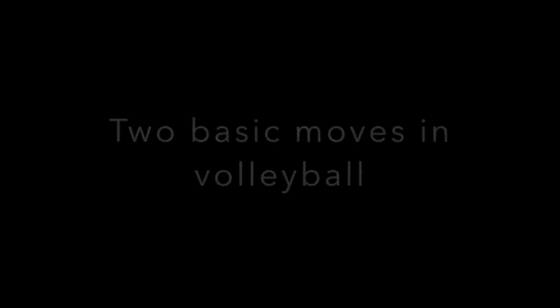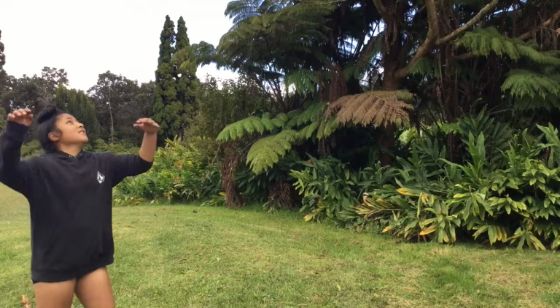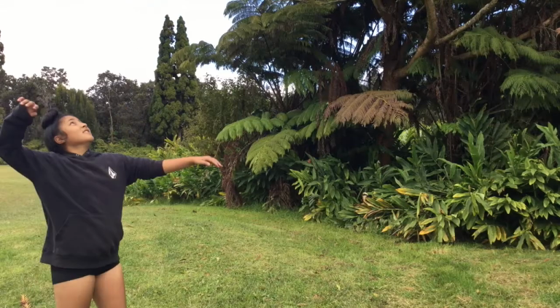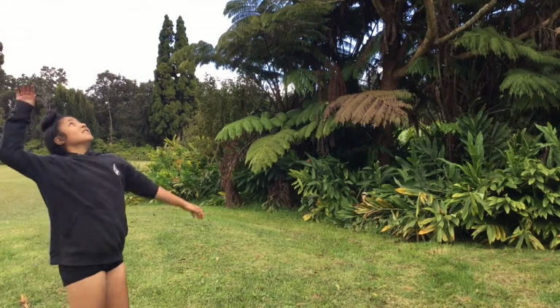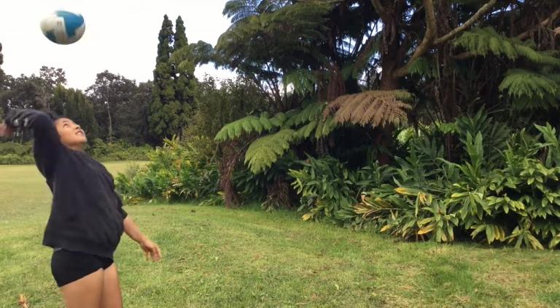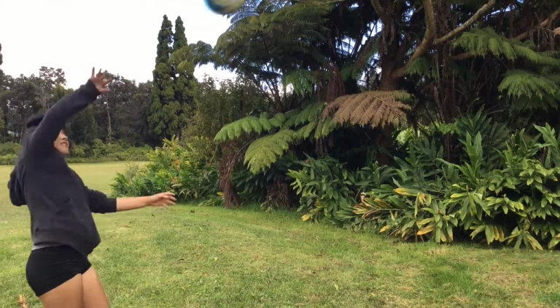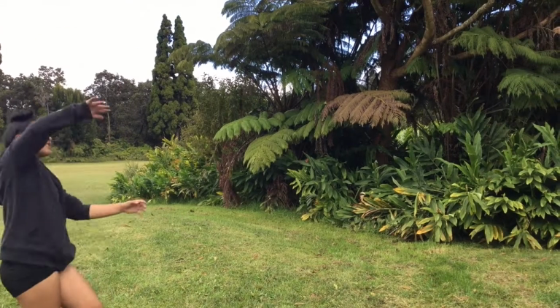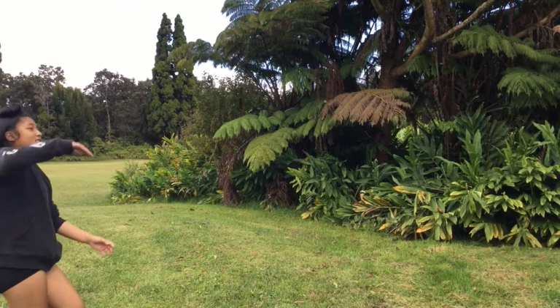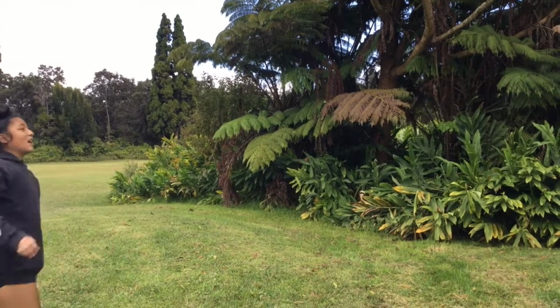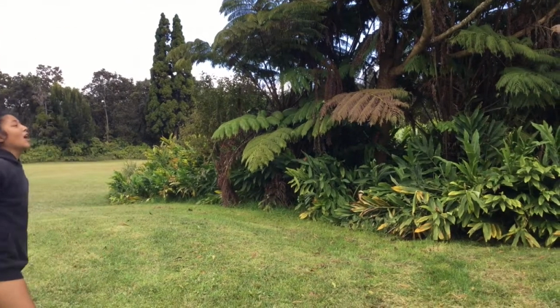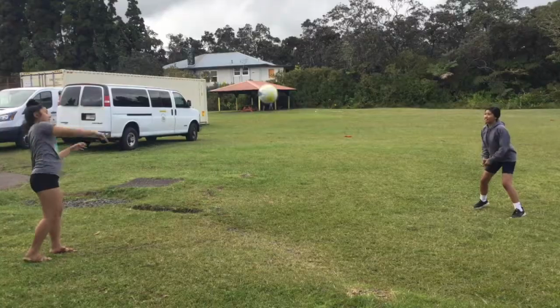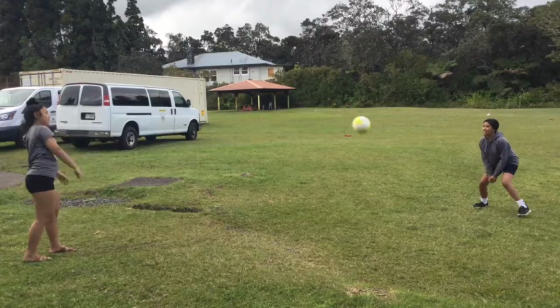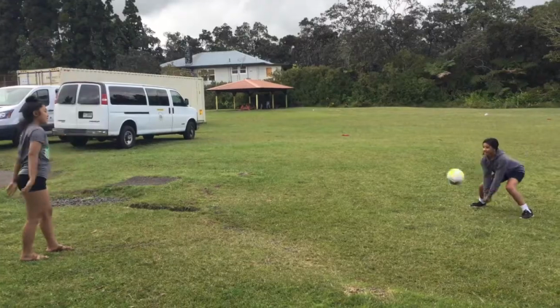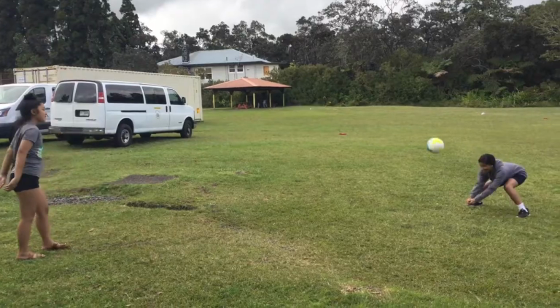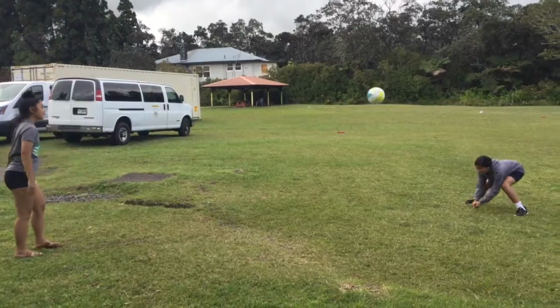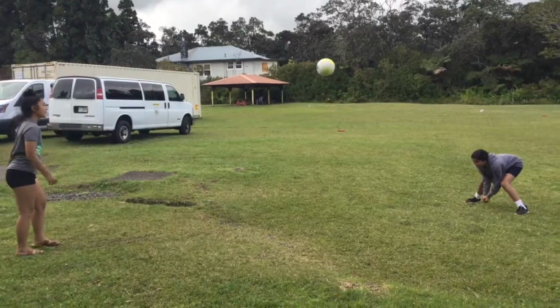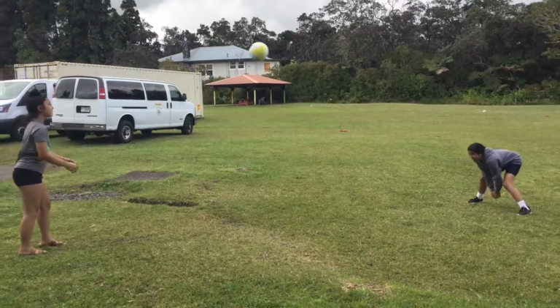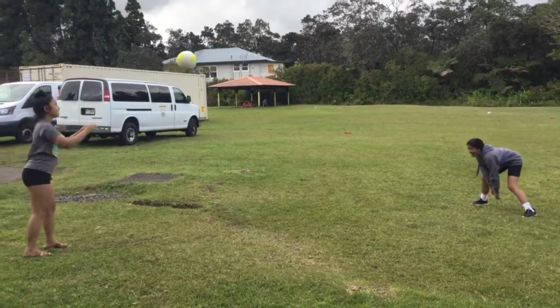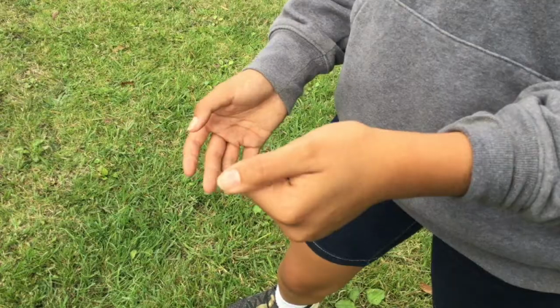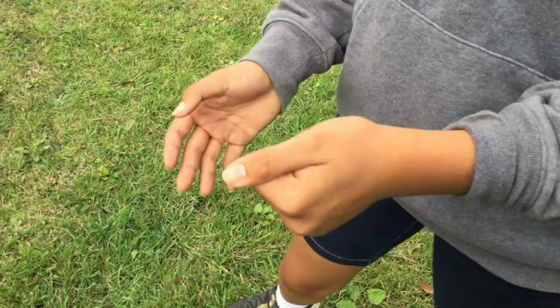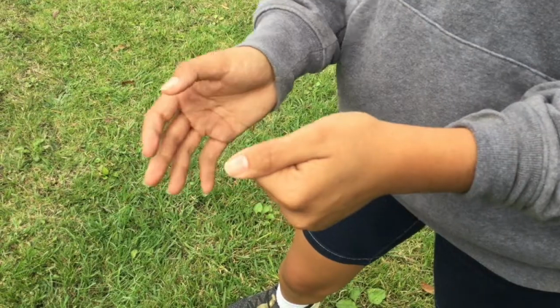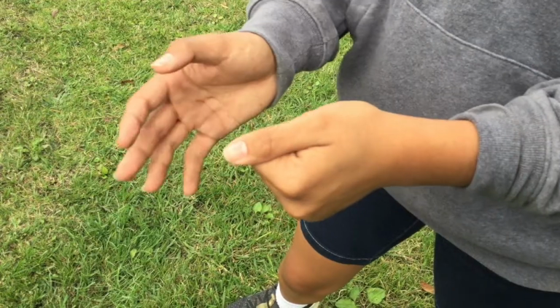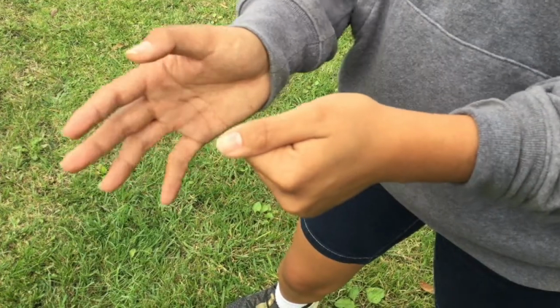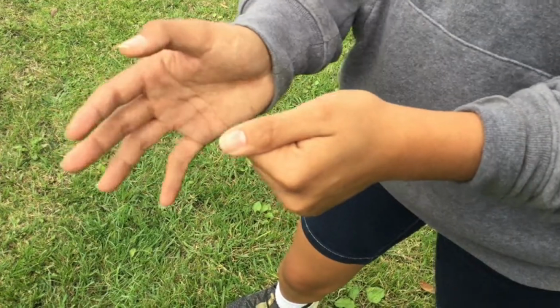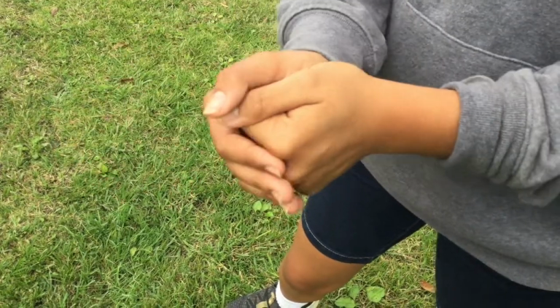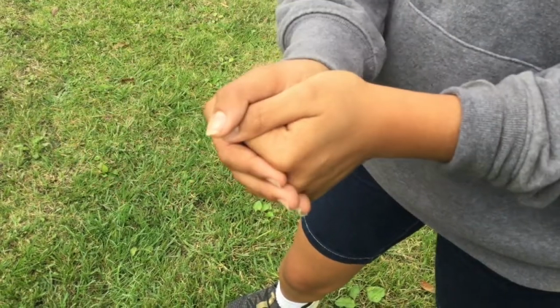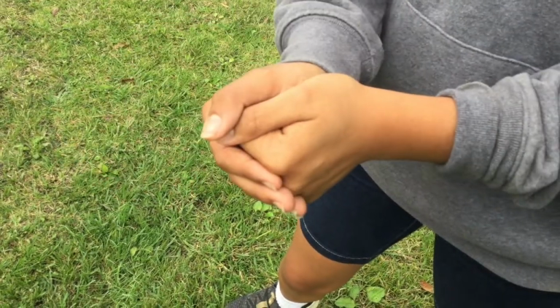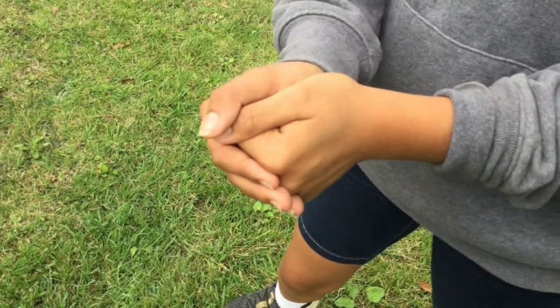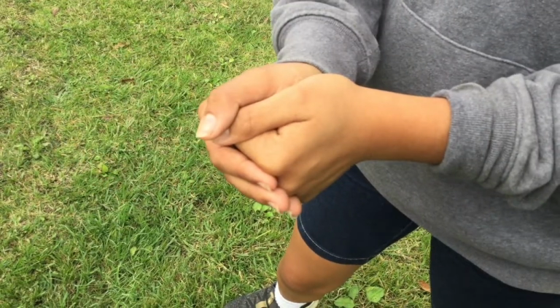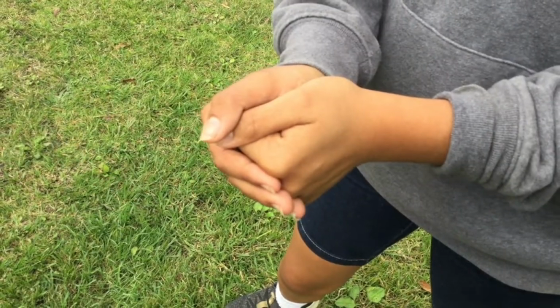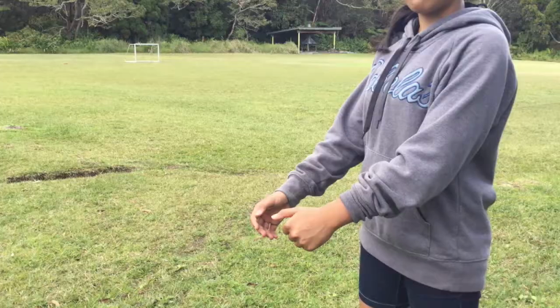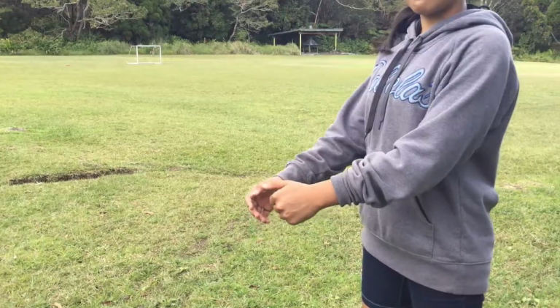The first move is a bump. This is how to make your hands and arms.